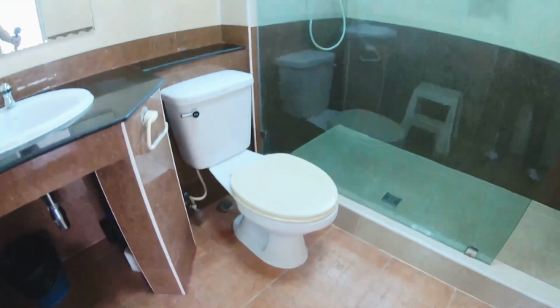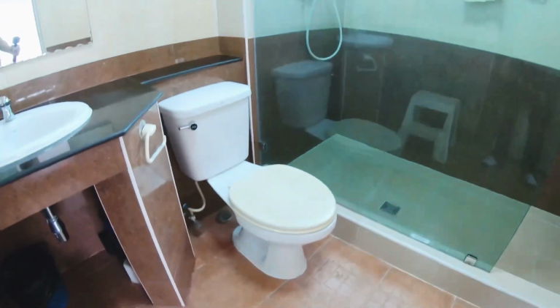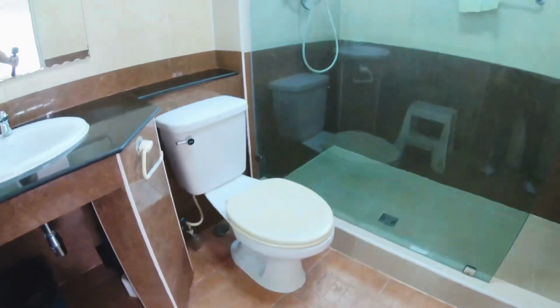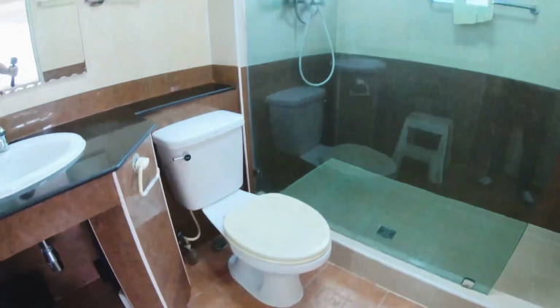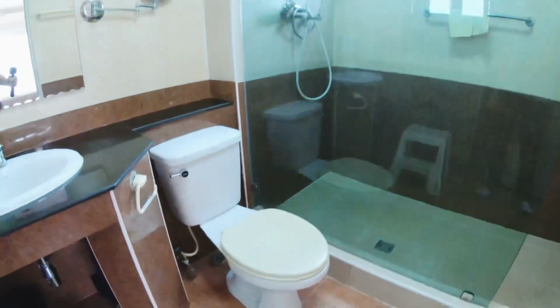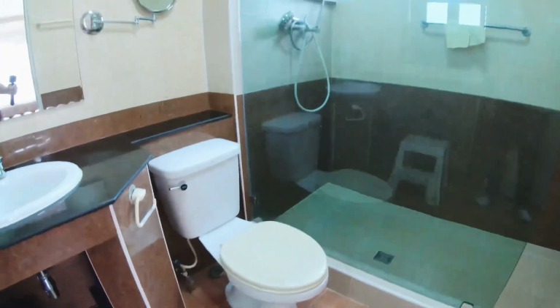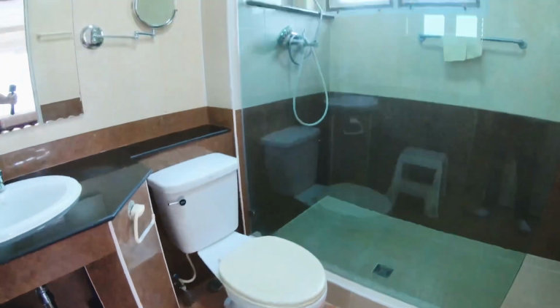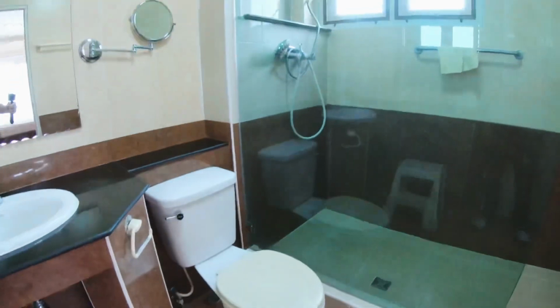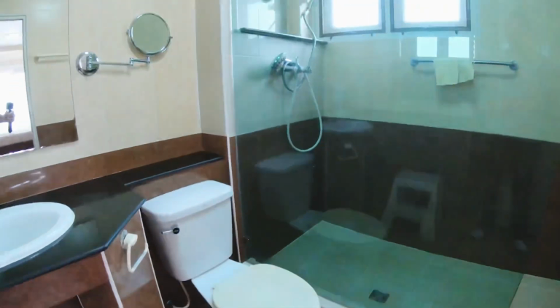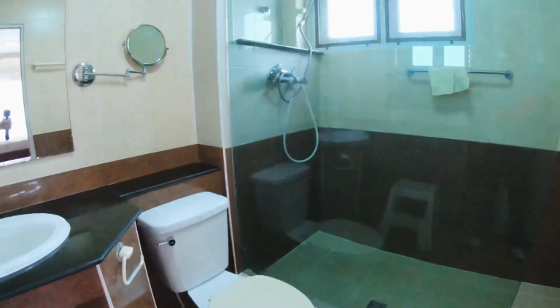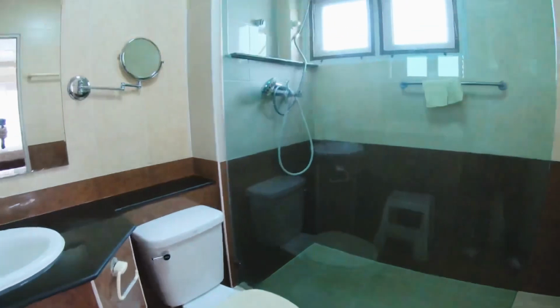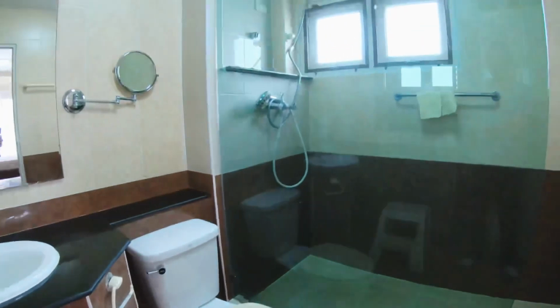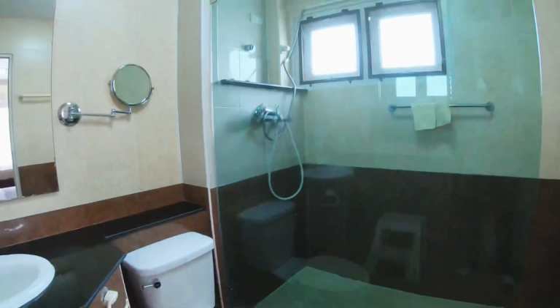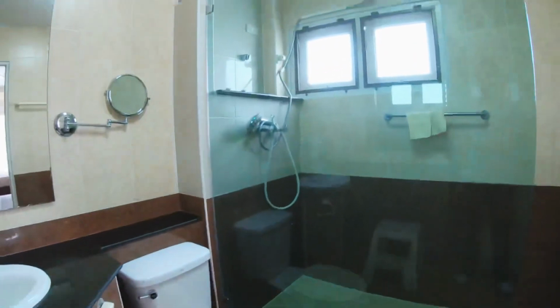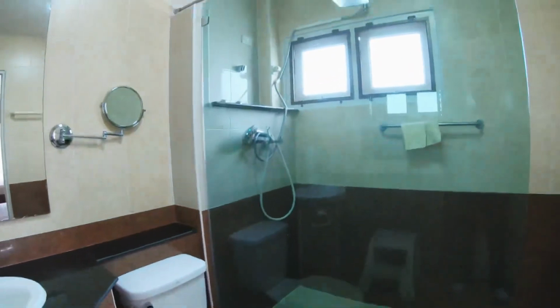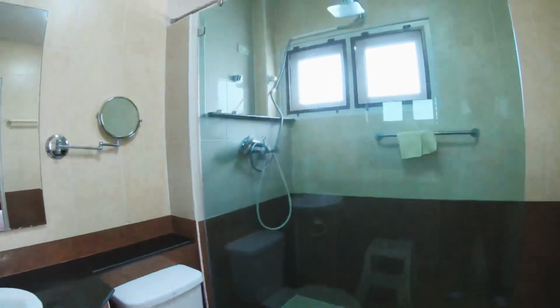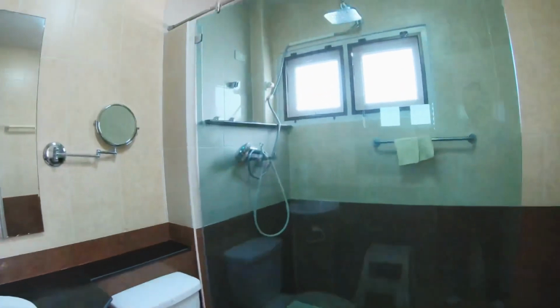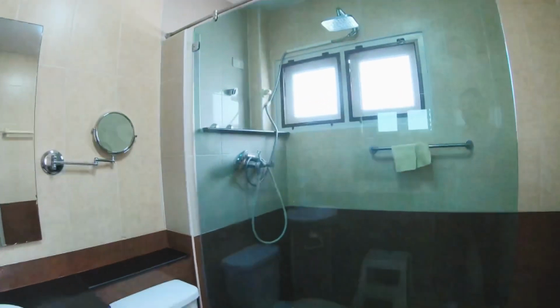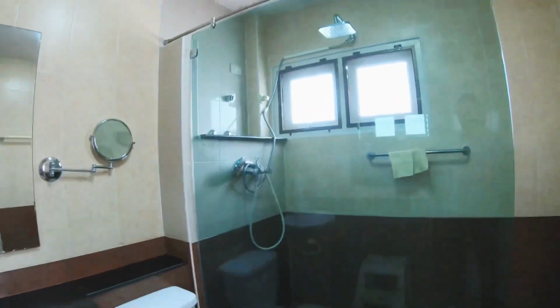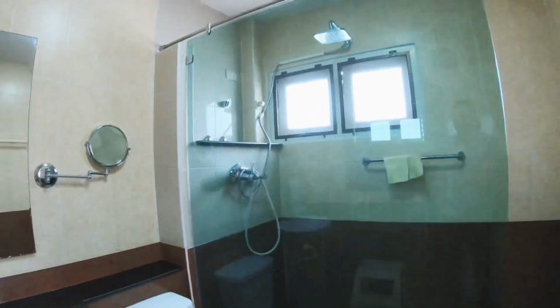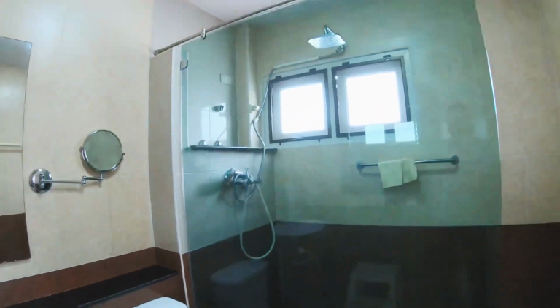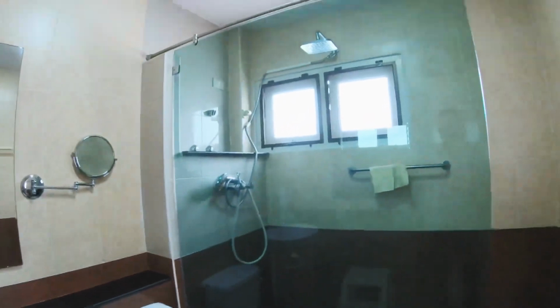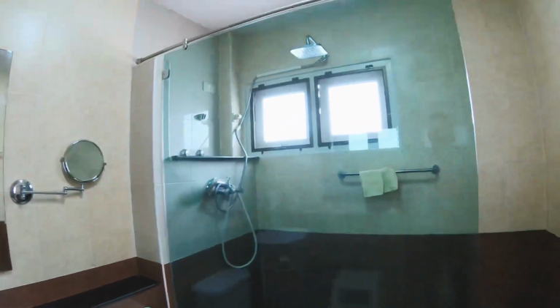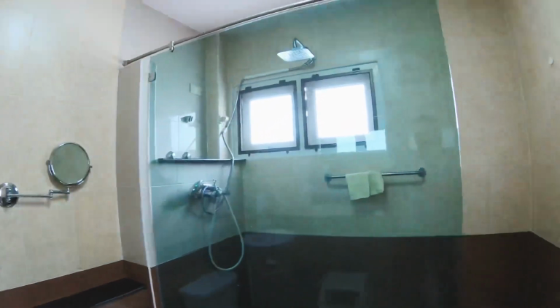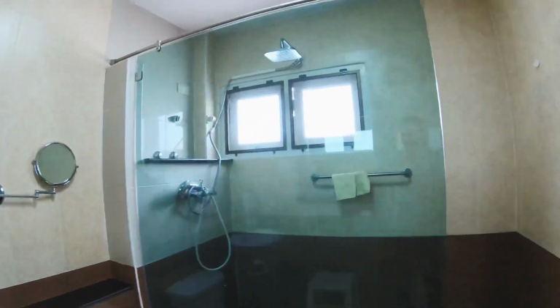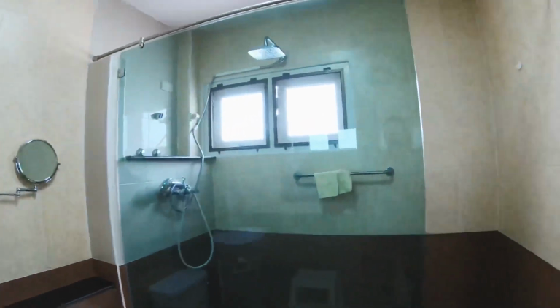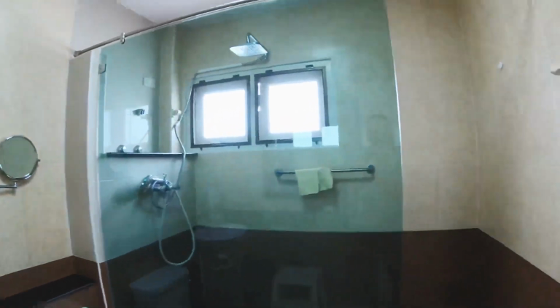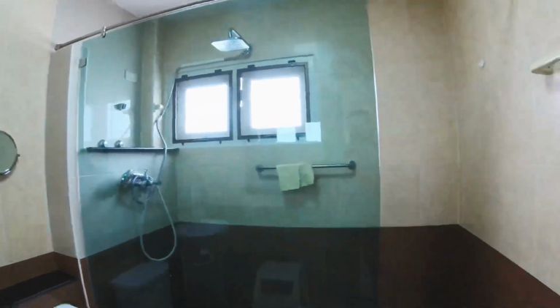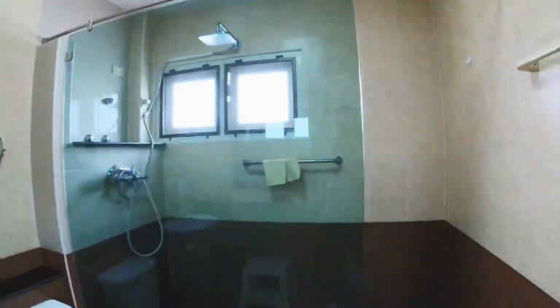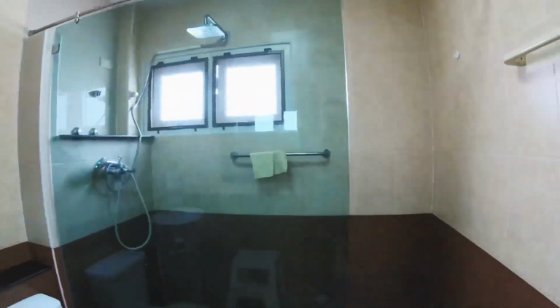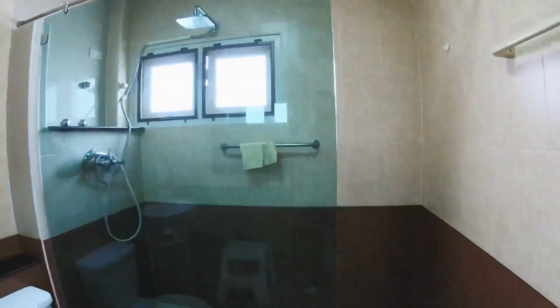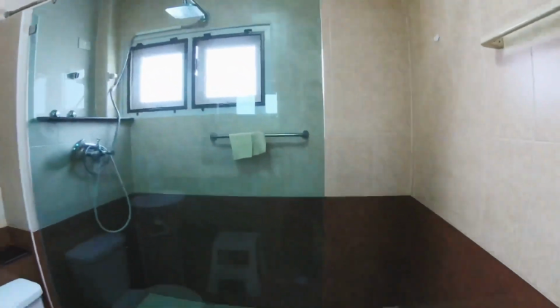The ensuite bathroom is nice and large and has a separate shower so the floor won't get wet when you shower.